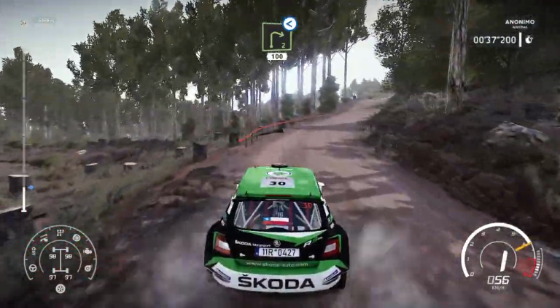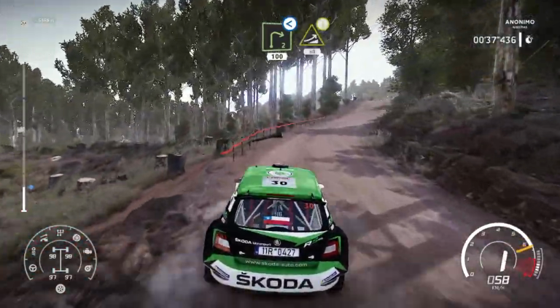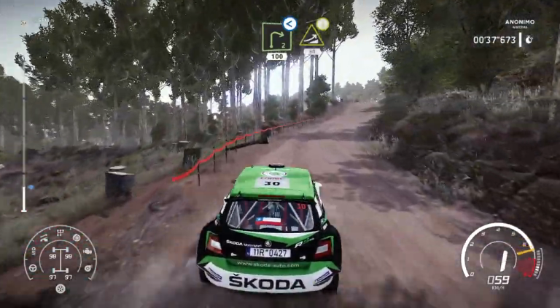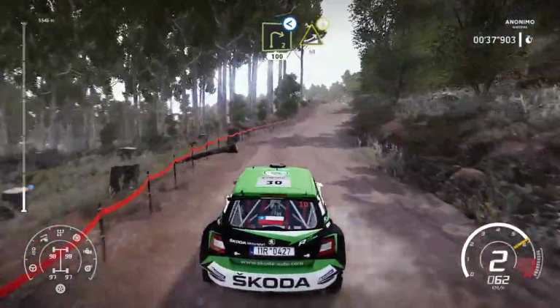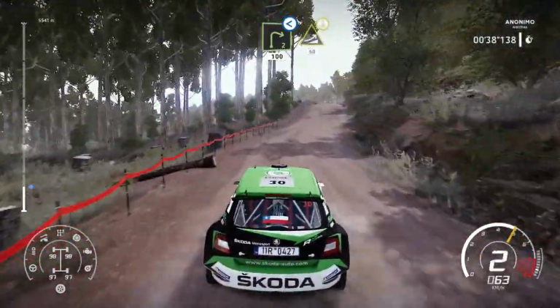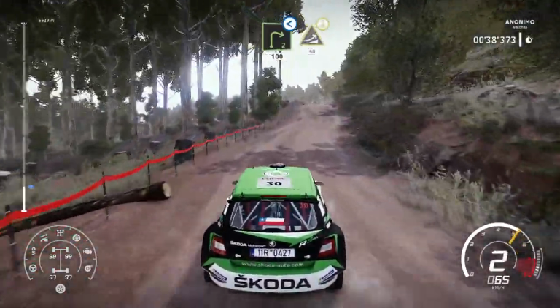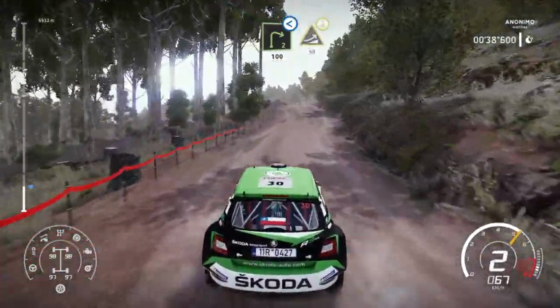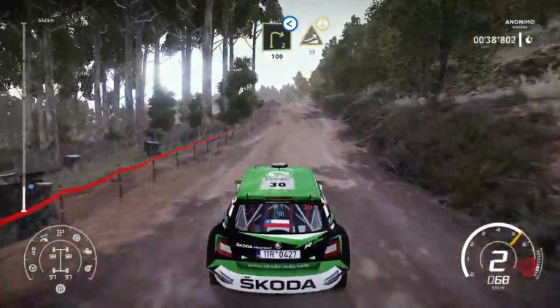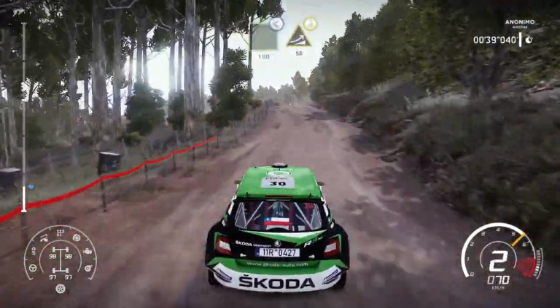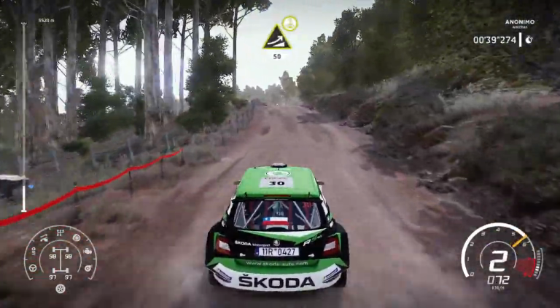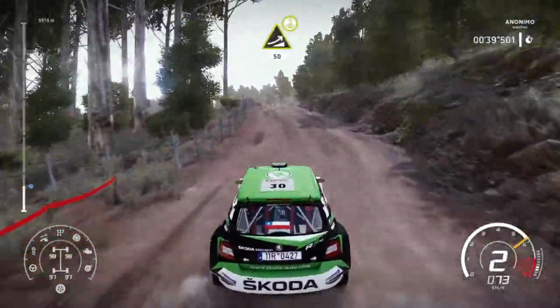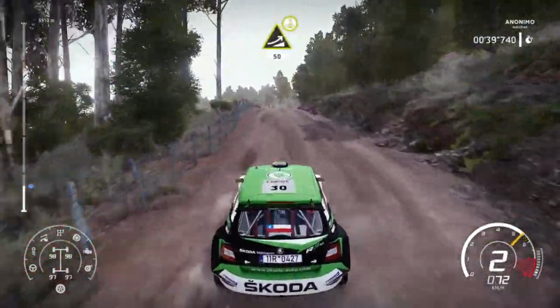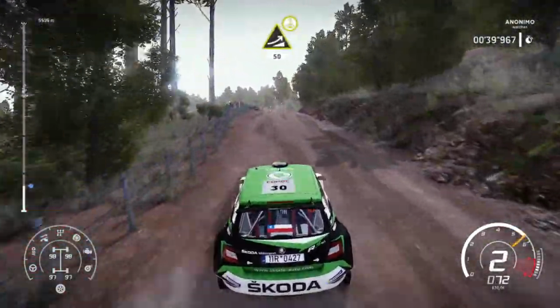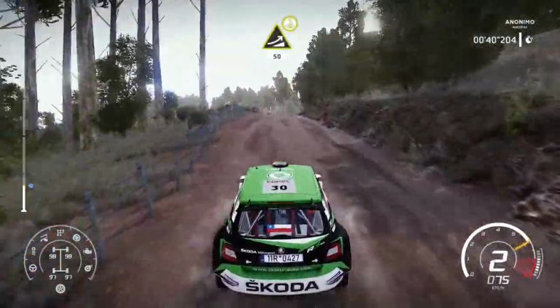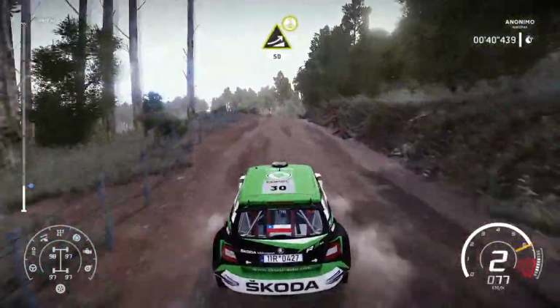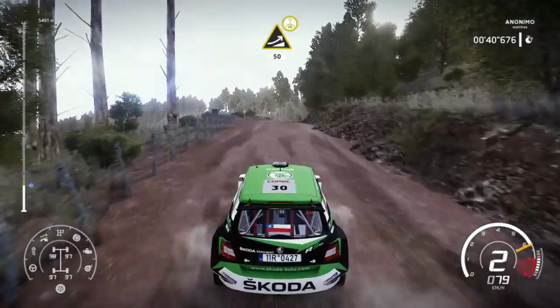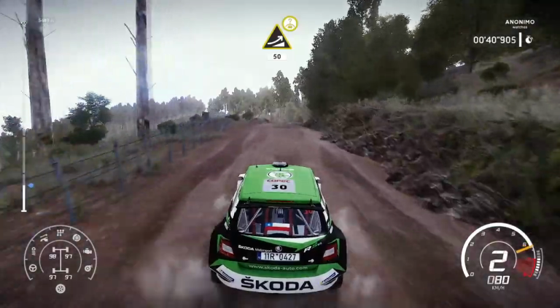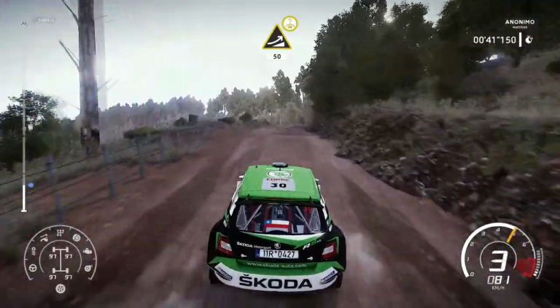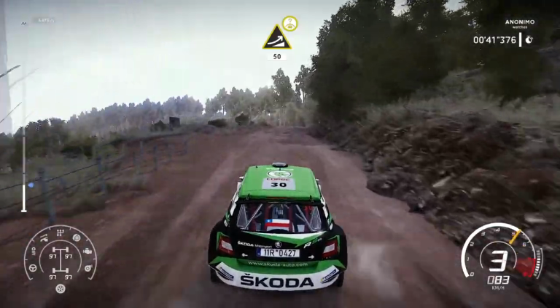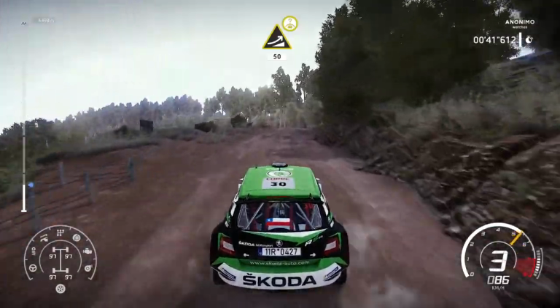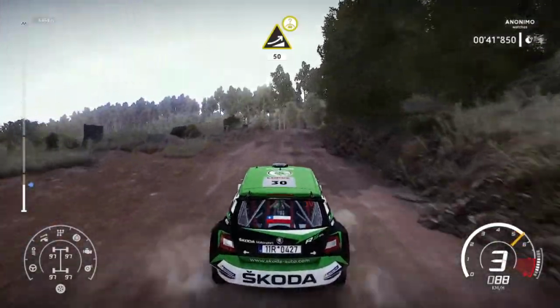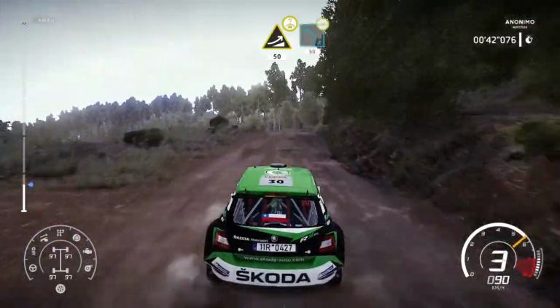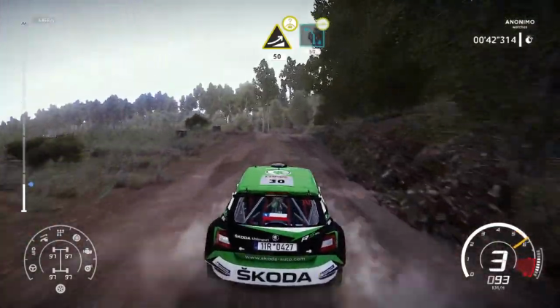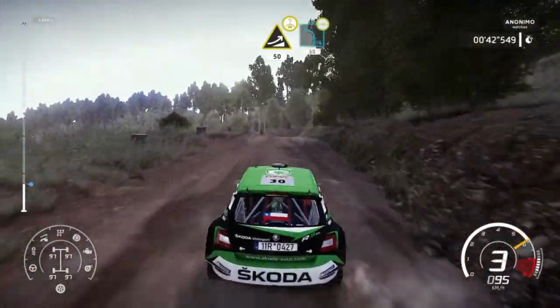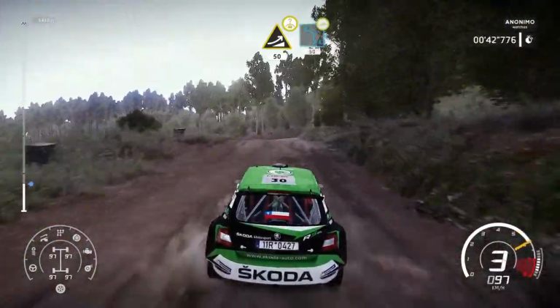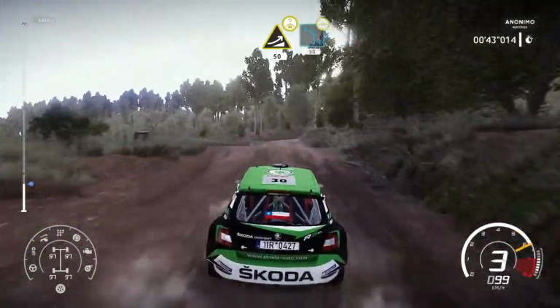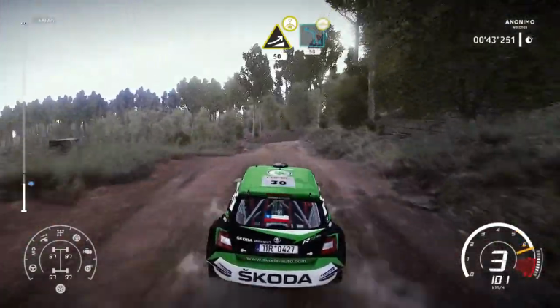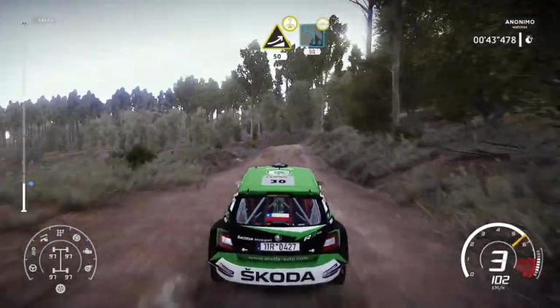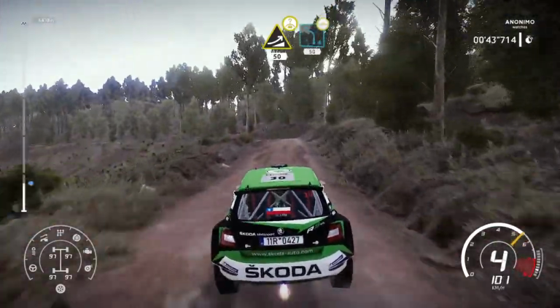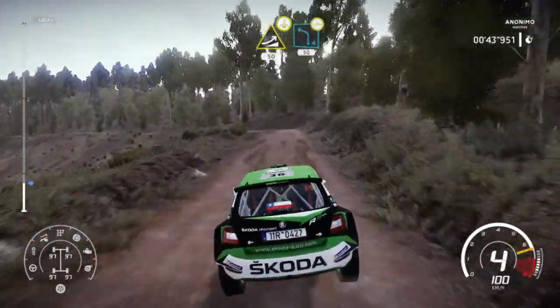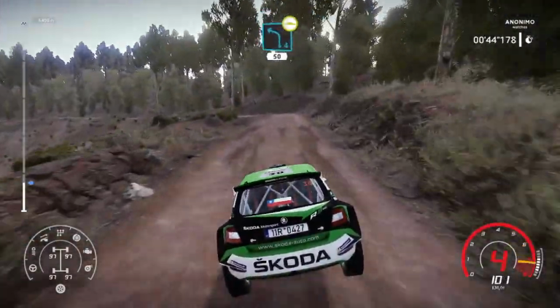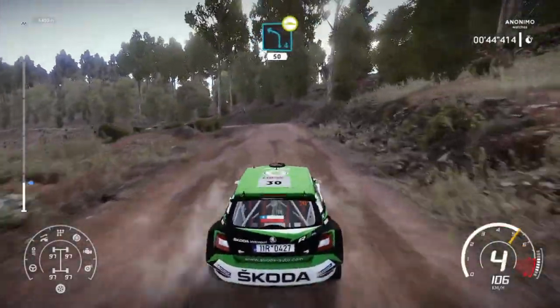Keep middle, jump over crest, 50. Left 4, small, cut, 50, on B.